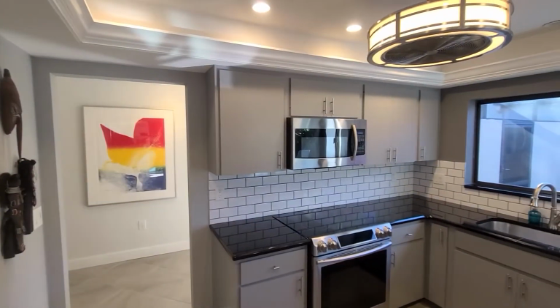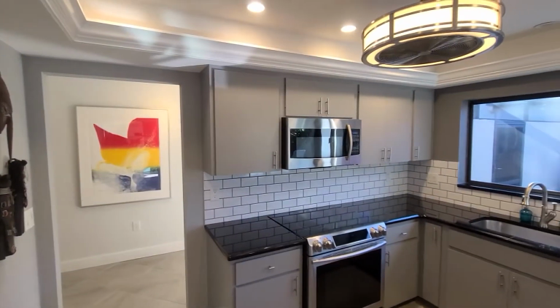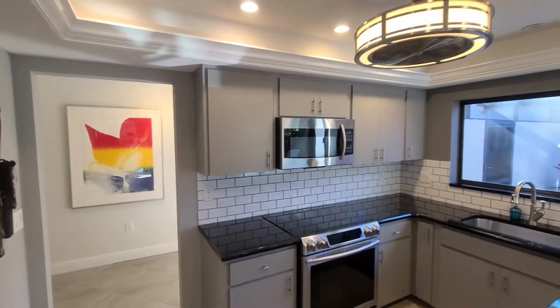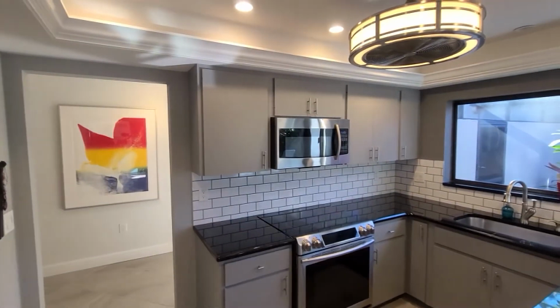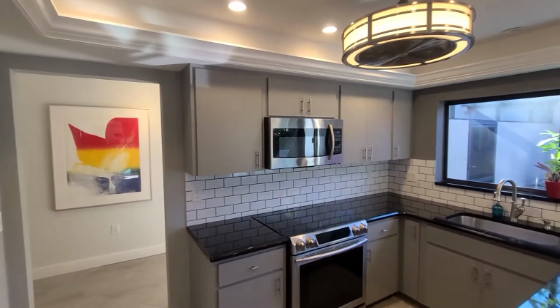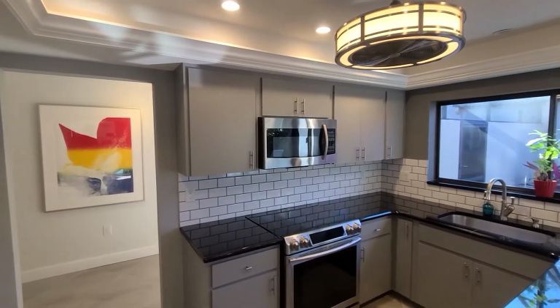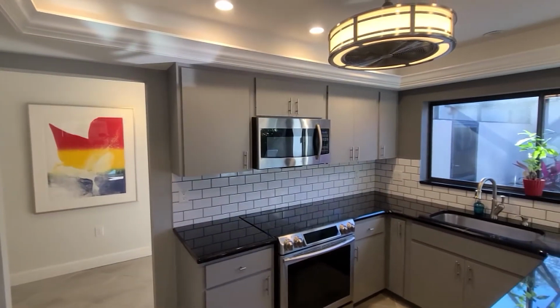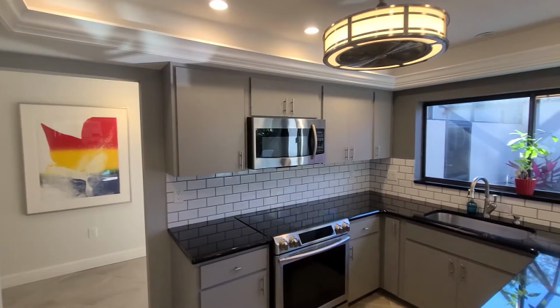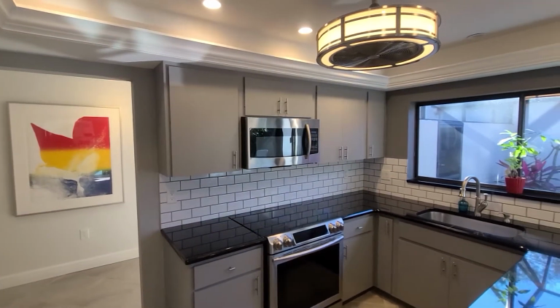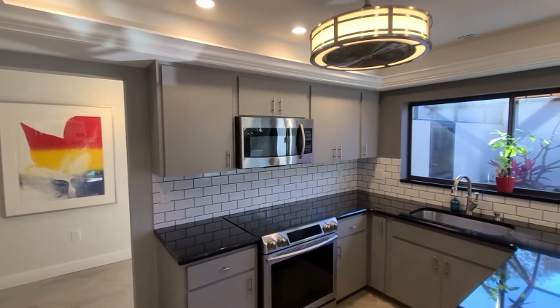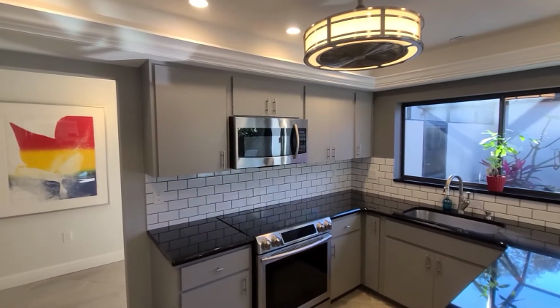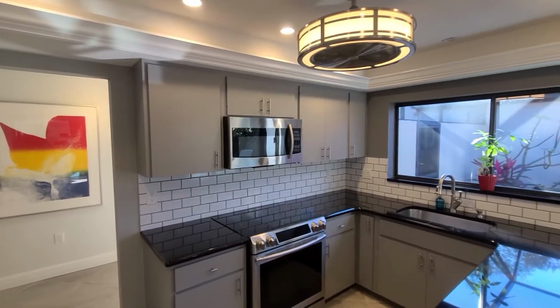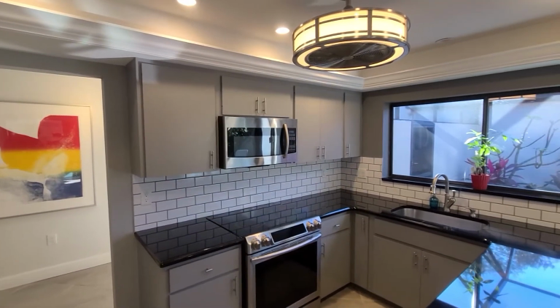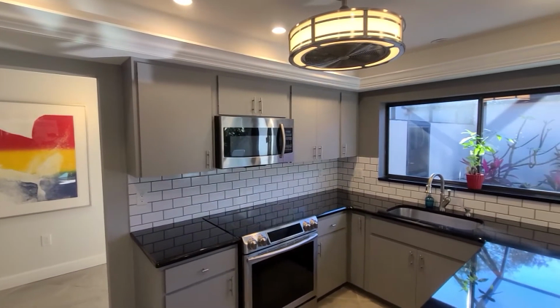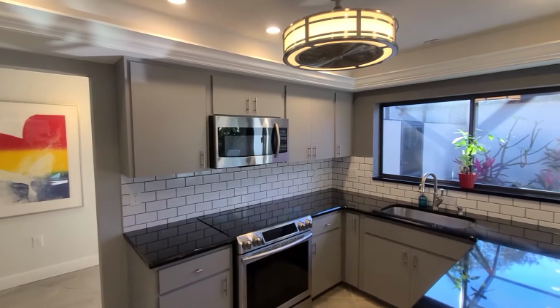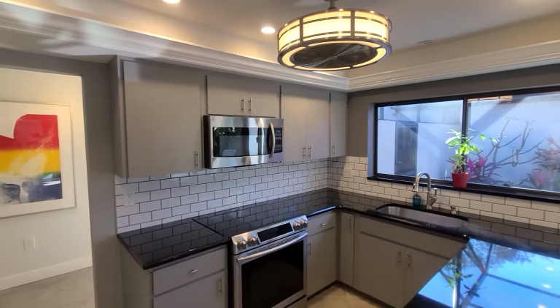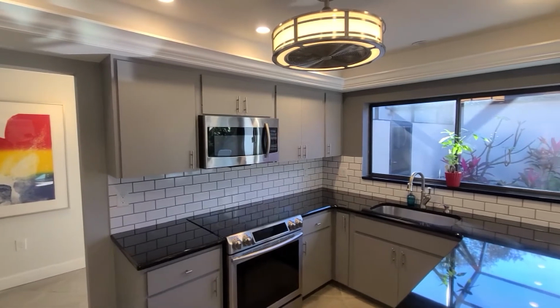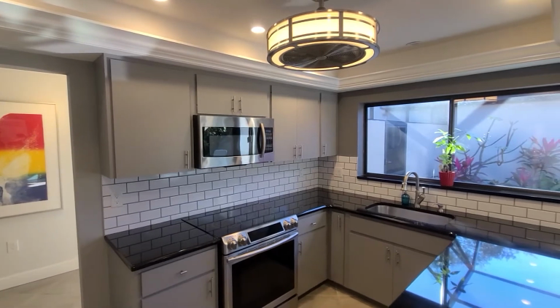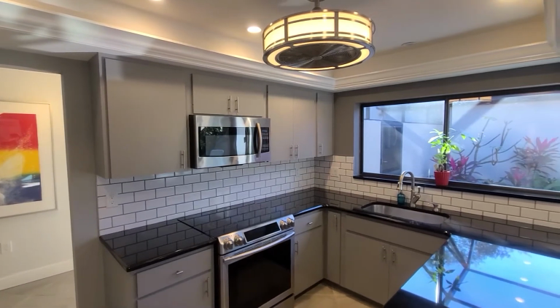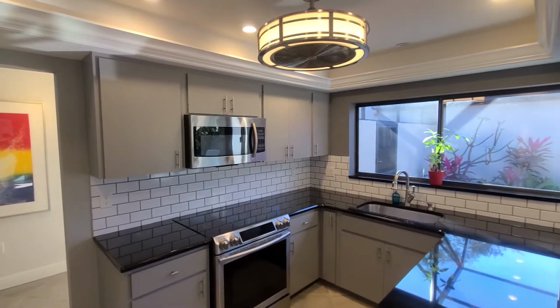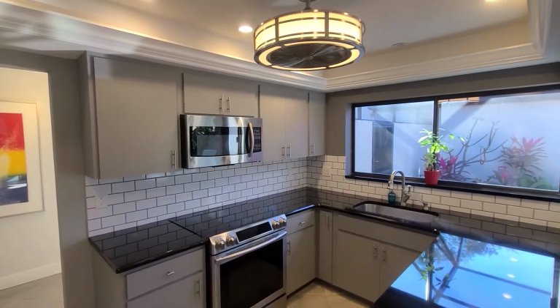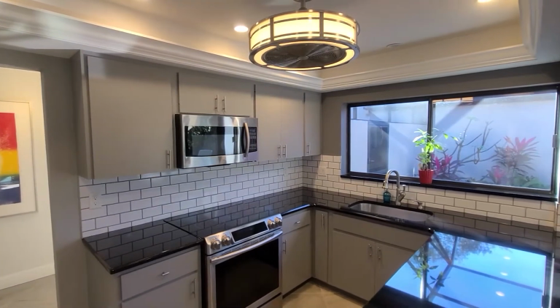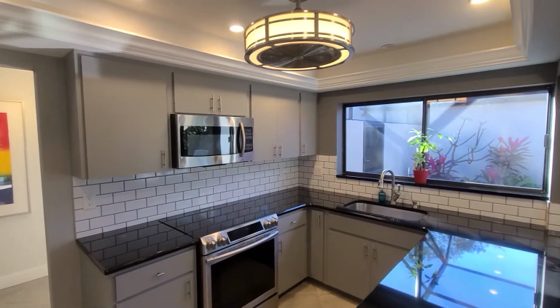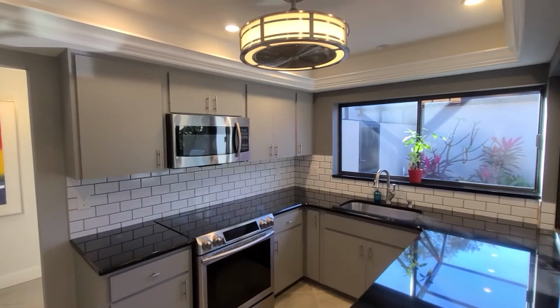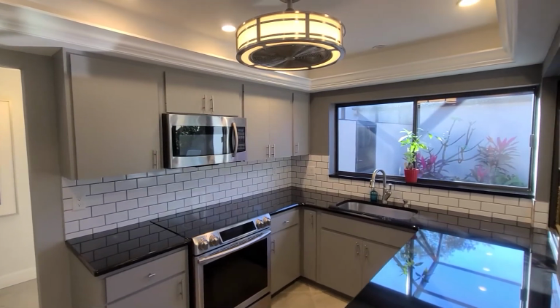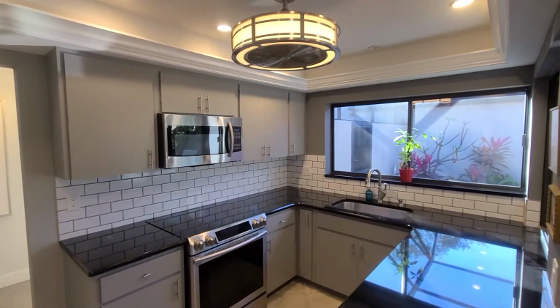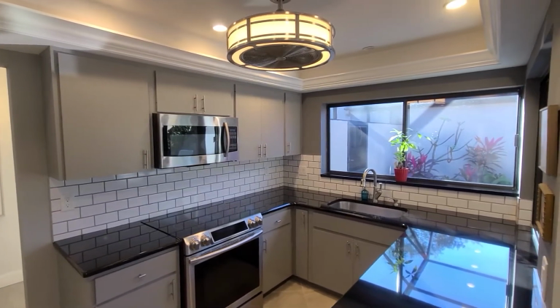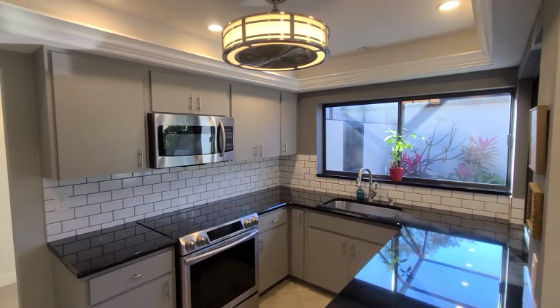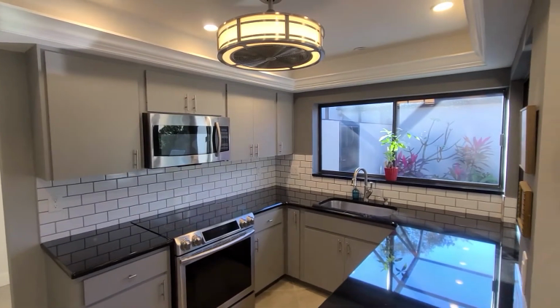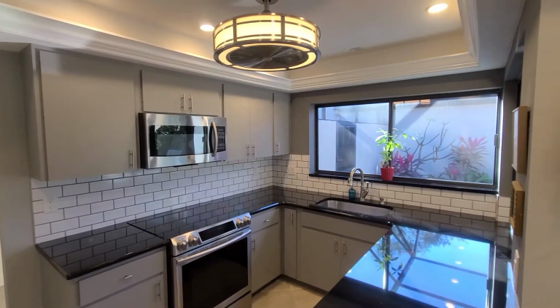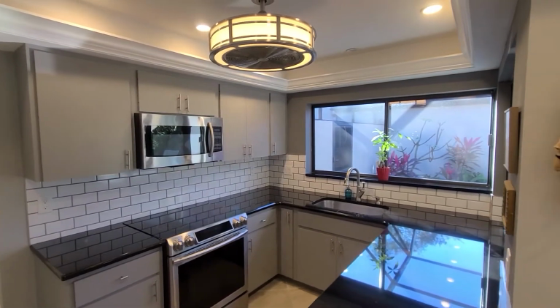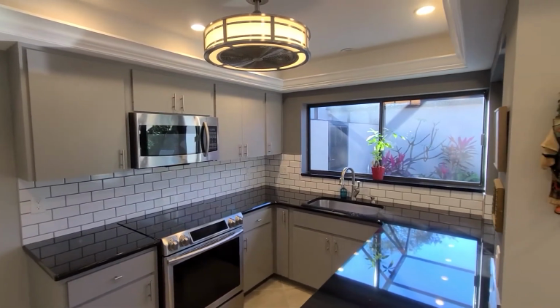In the kitchen there are granite countertops, stainless steel appliances, and an updated pantry space for extra storage.